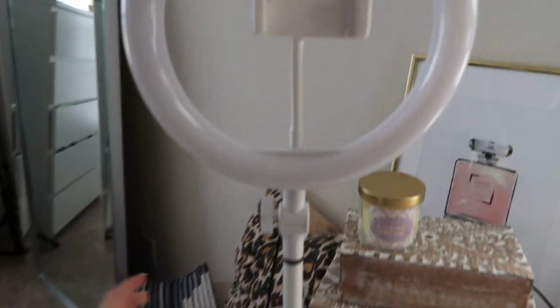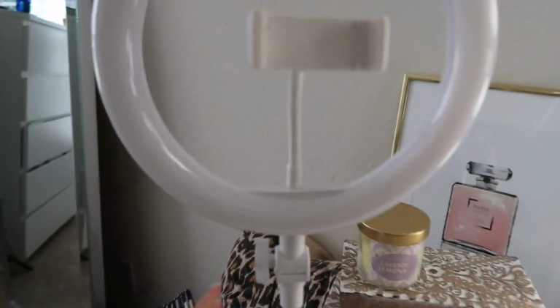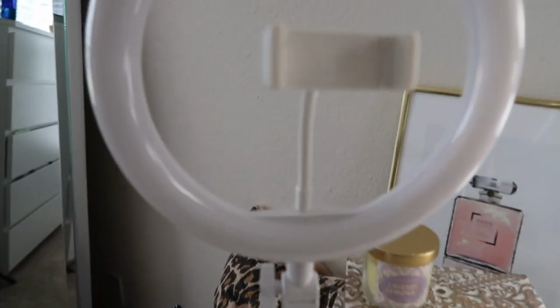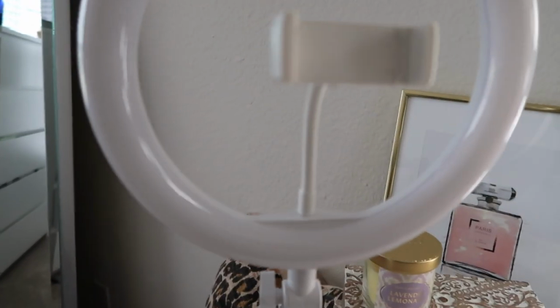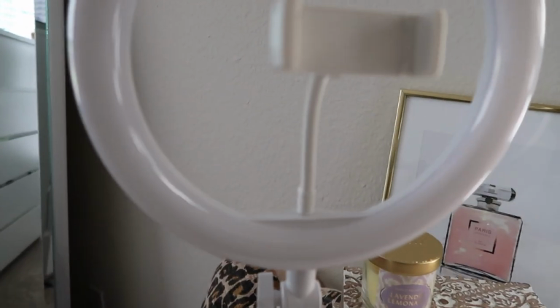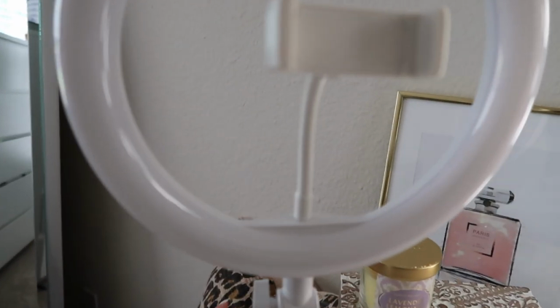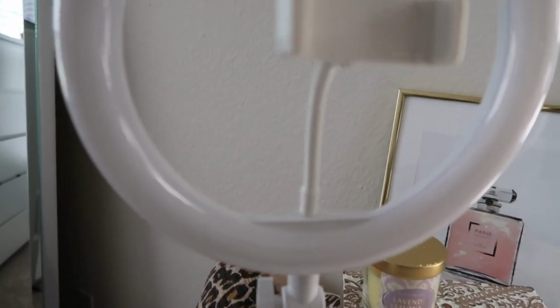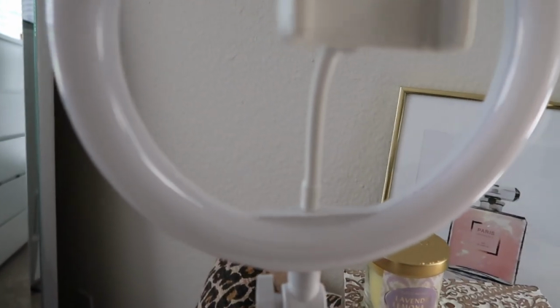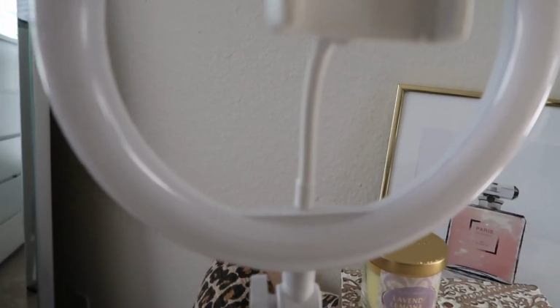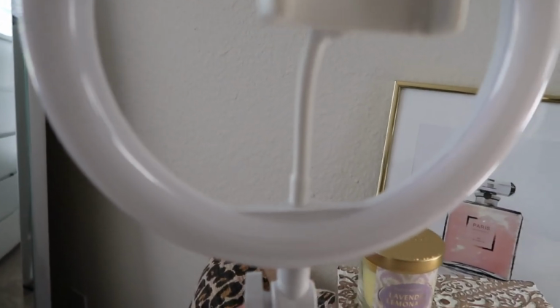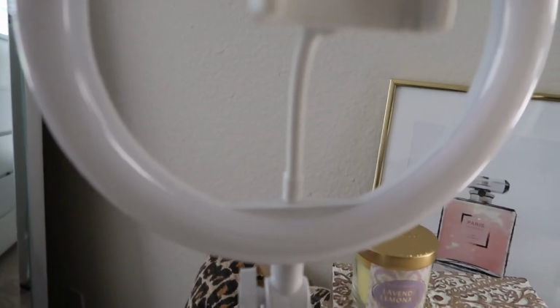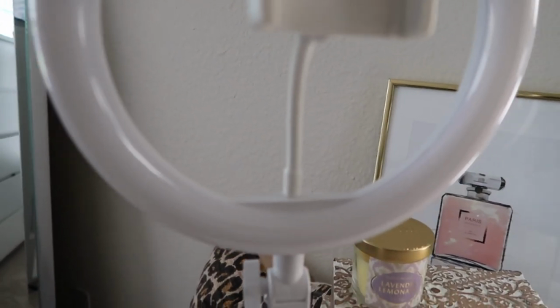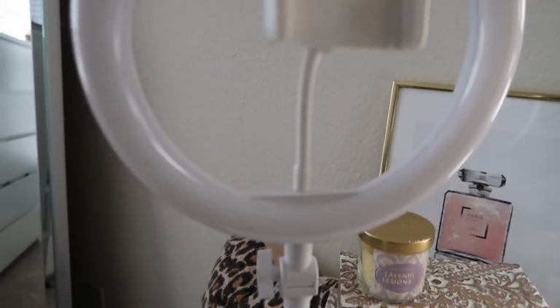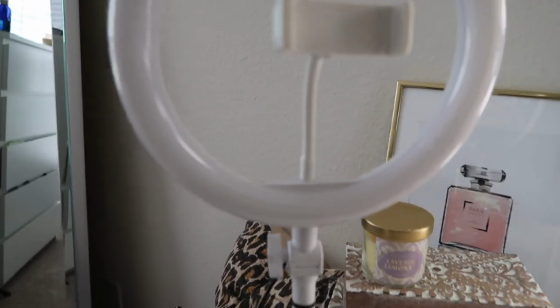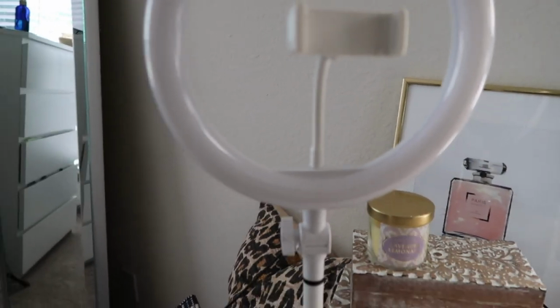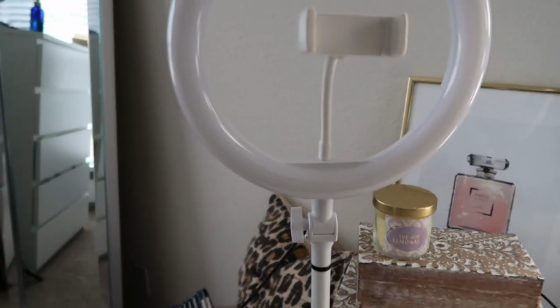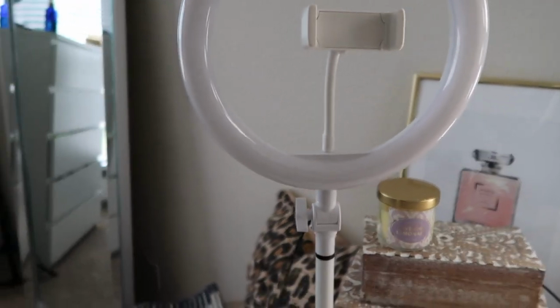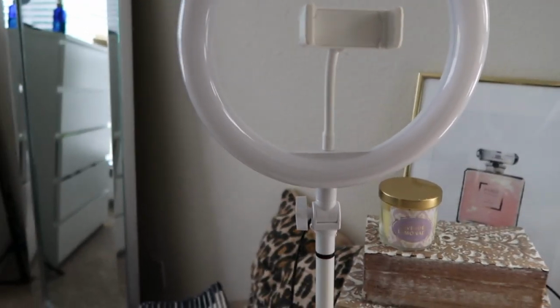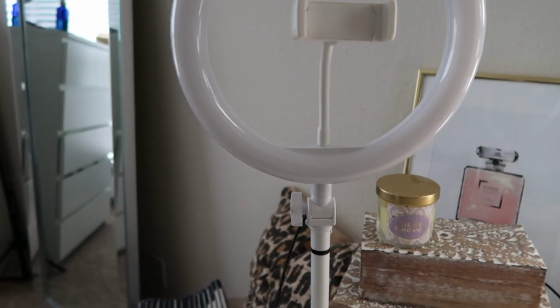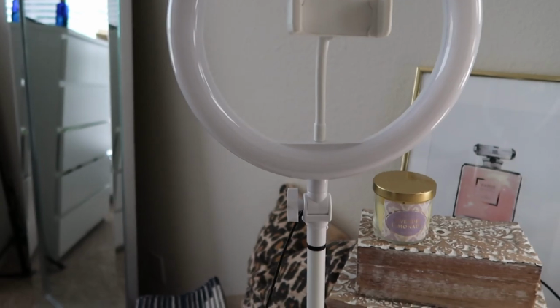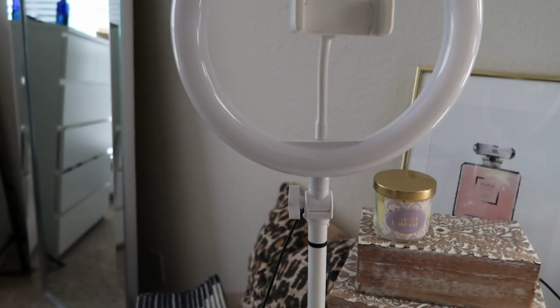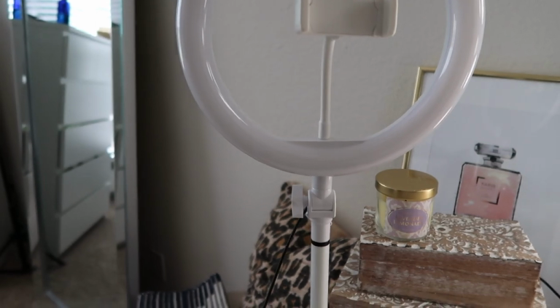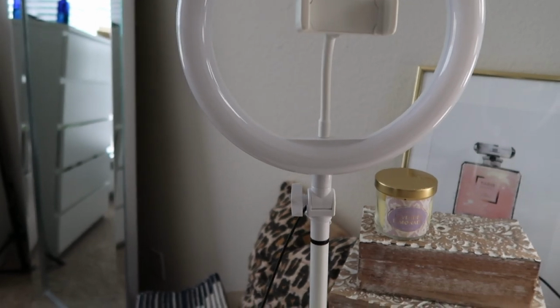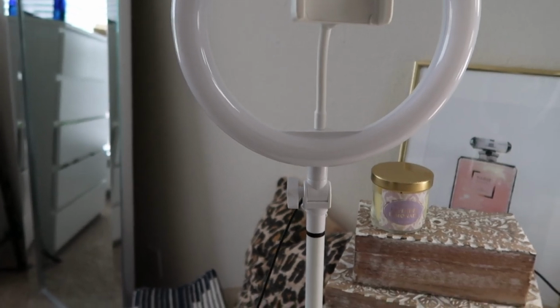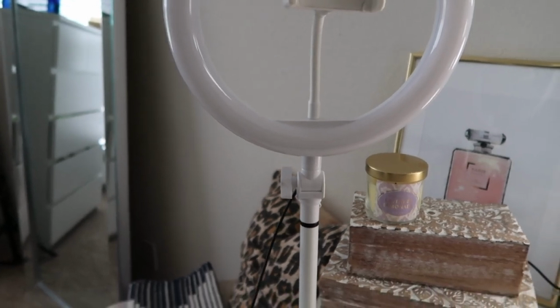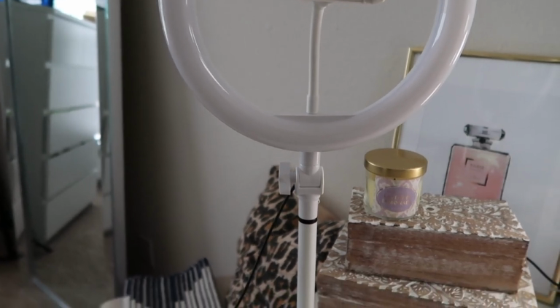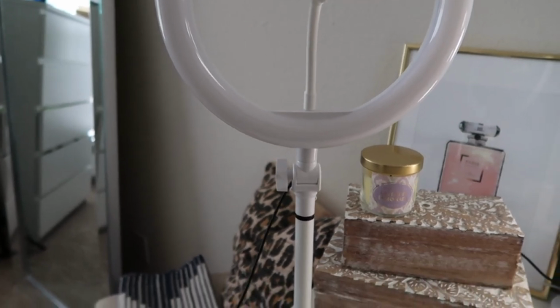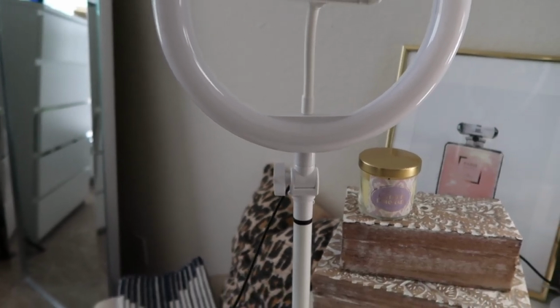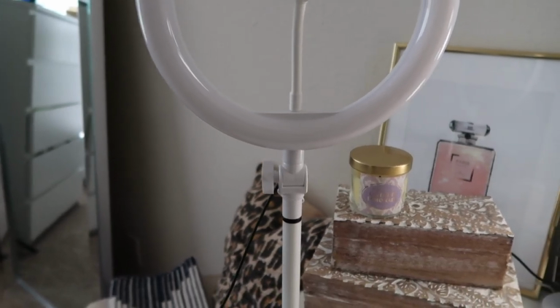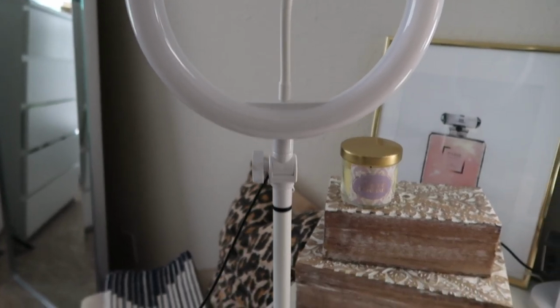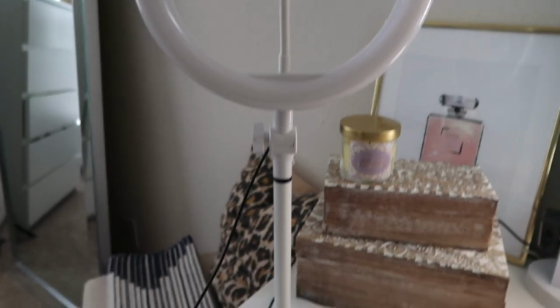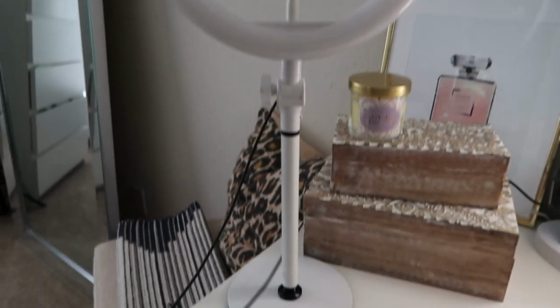The next thing is the tabletop ring light. I'm actually using it right now so I'll insert a video to show you guys.